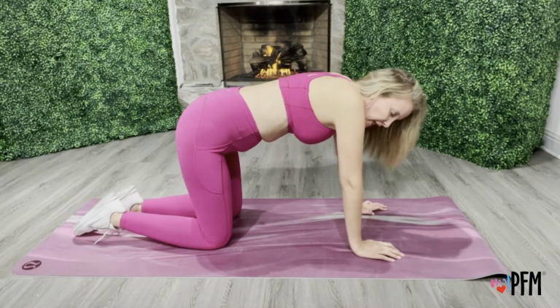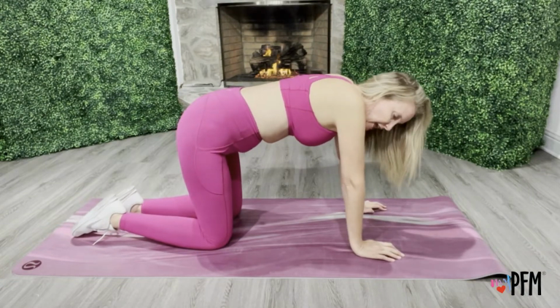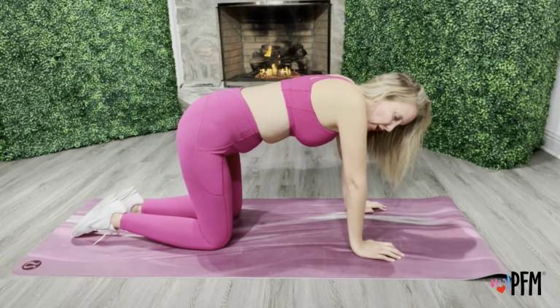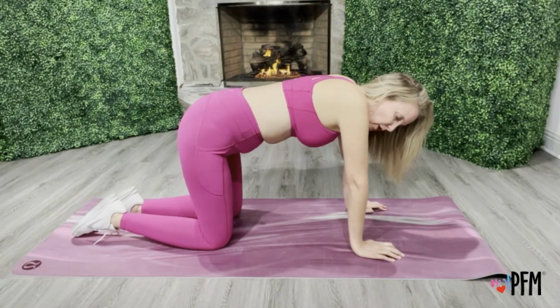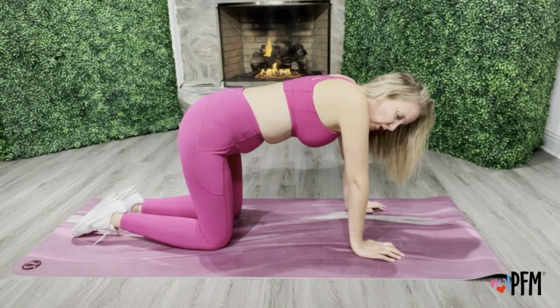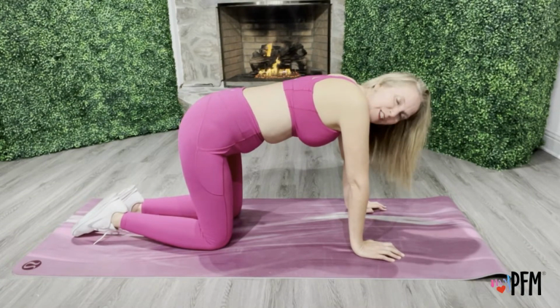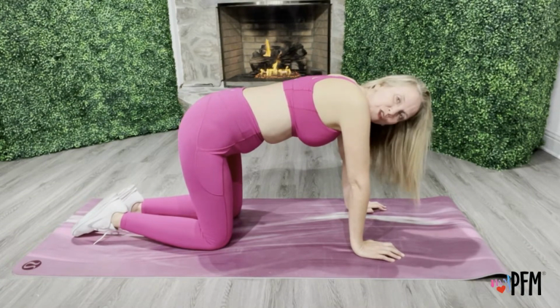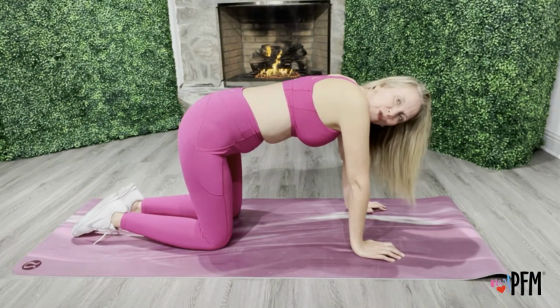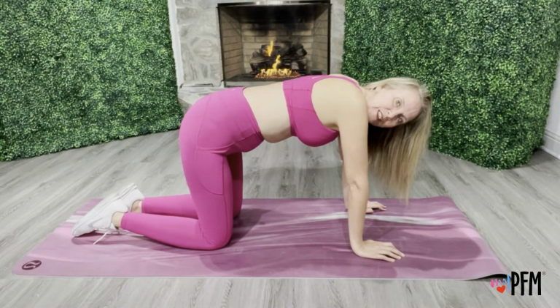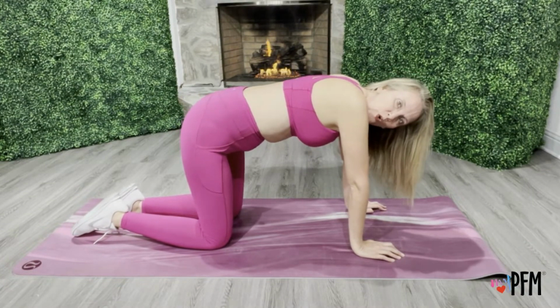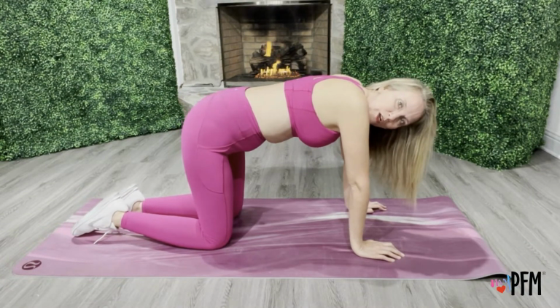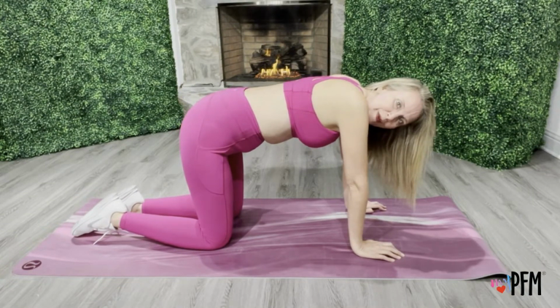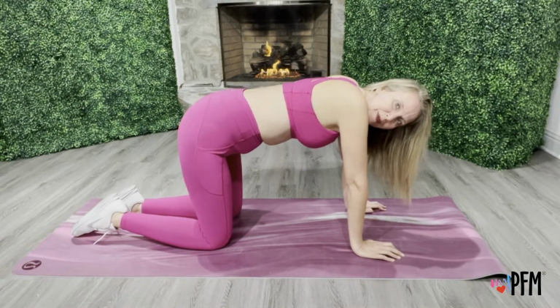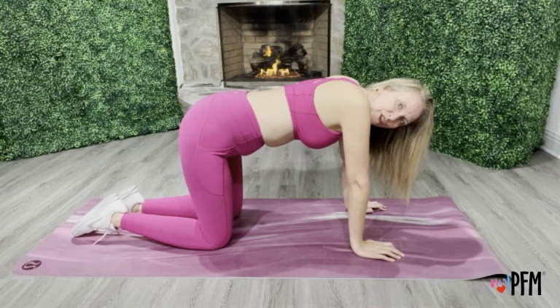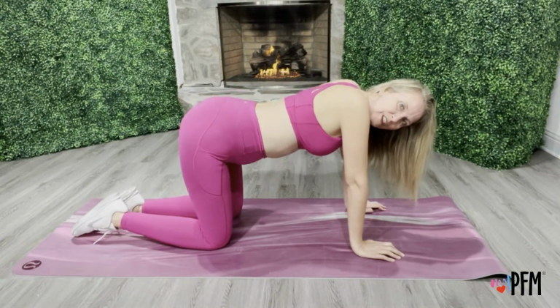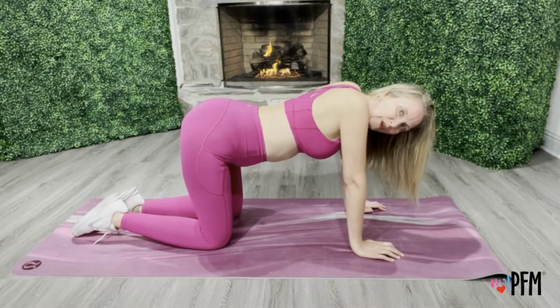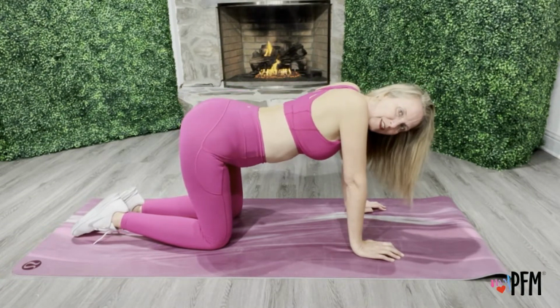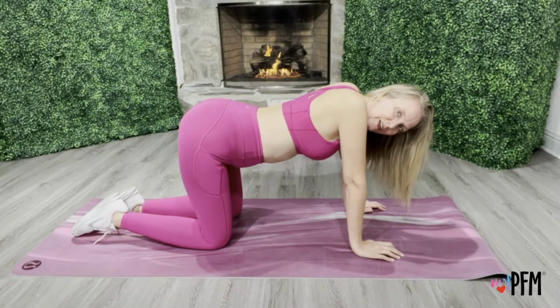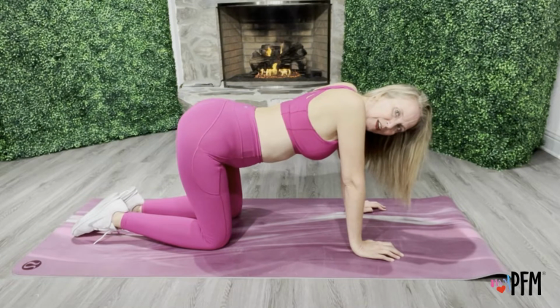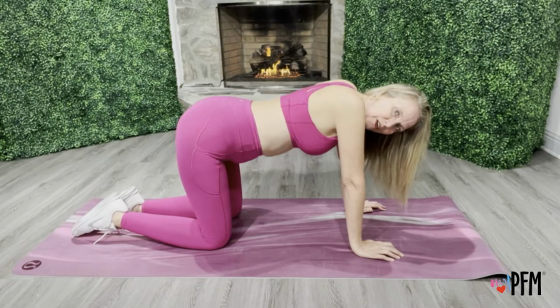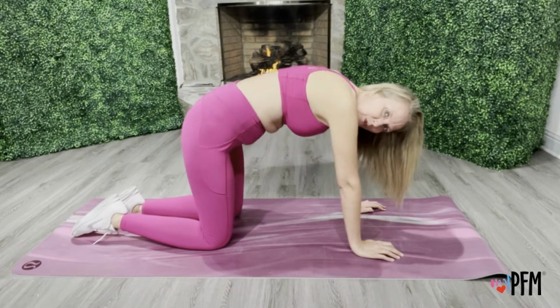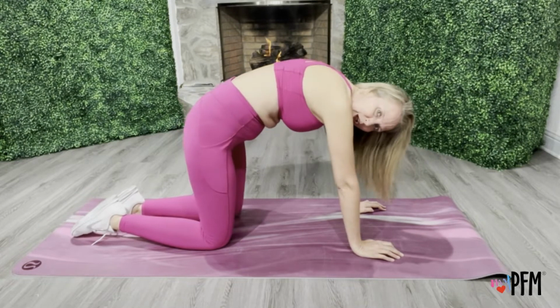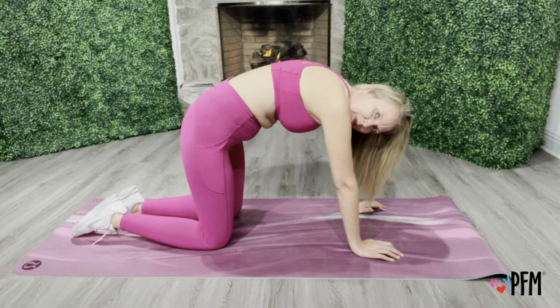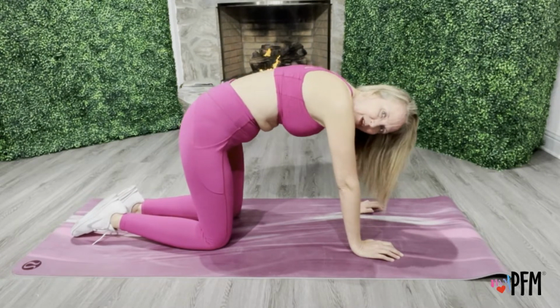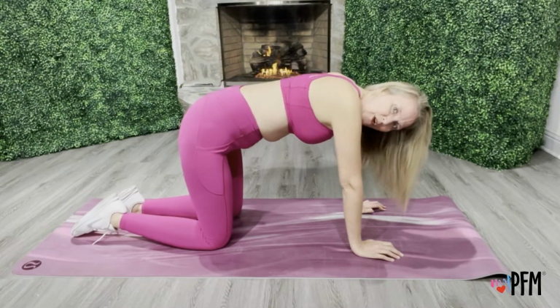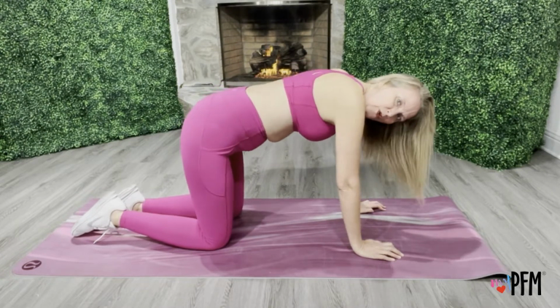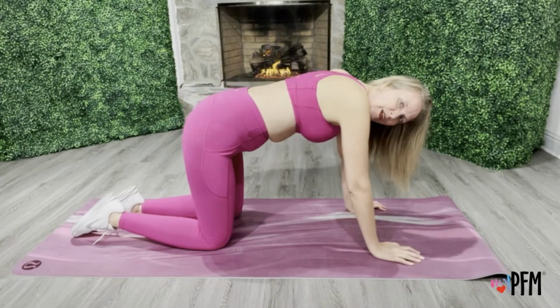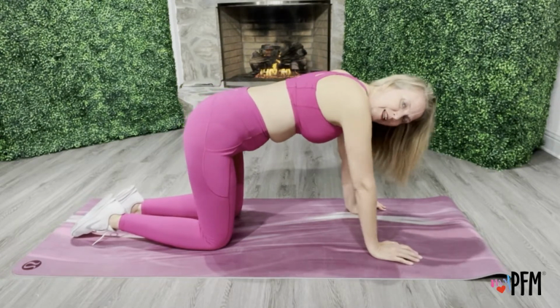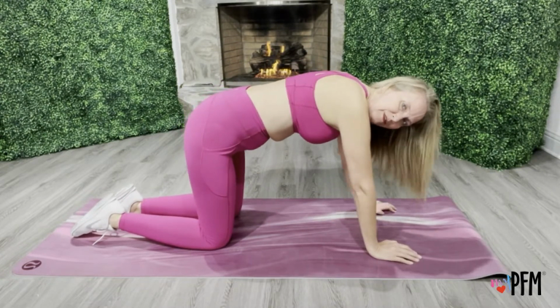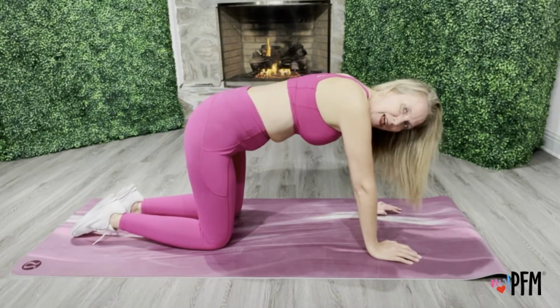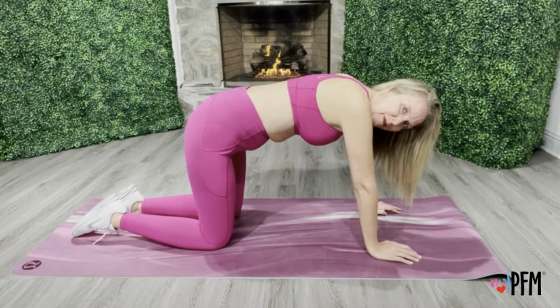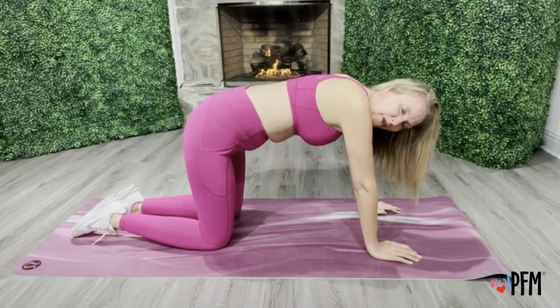Now what we're going to do is the quadruped position. So we're not down here, we're not up here — we're nice and flat in the middle.